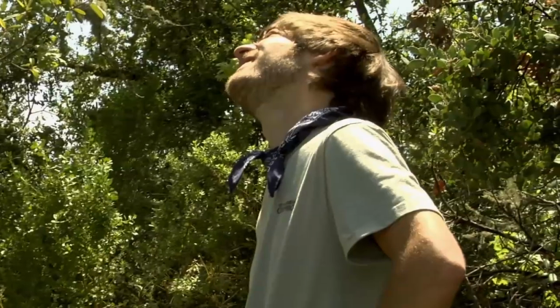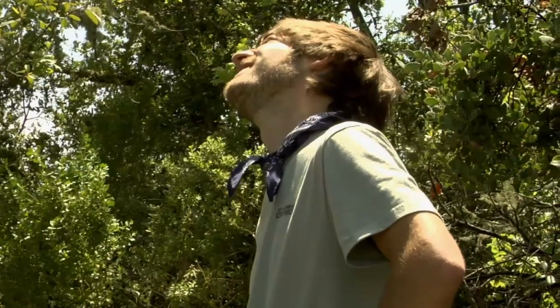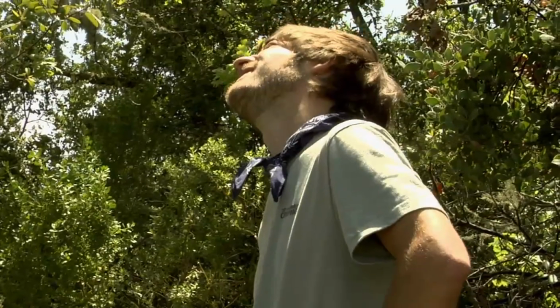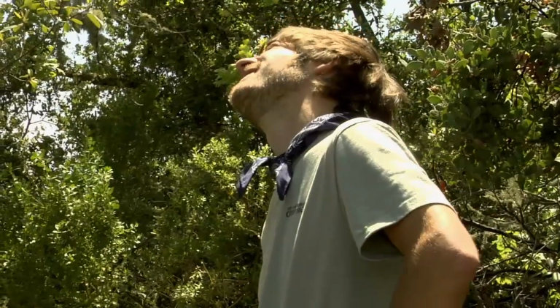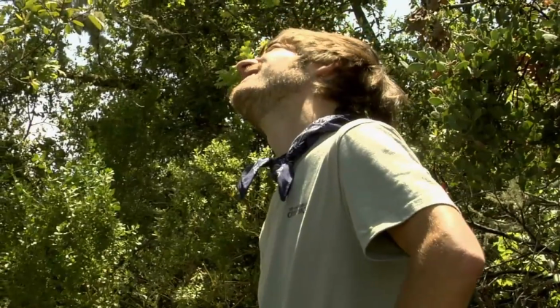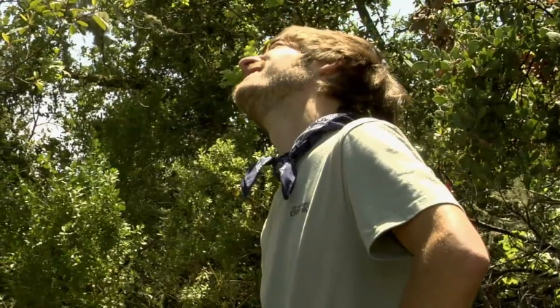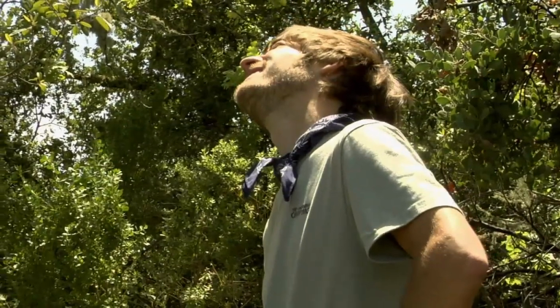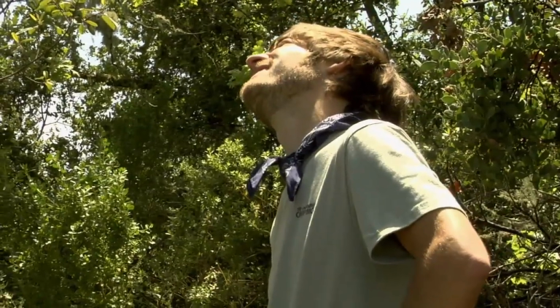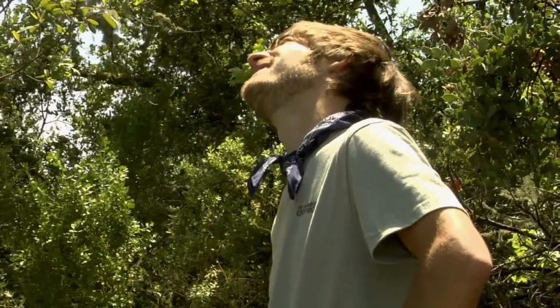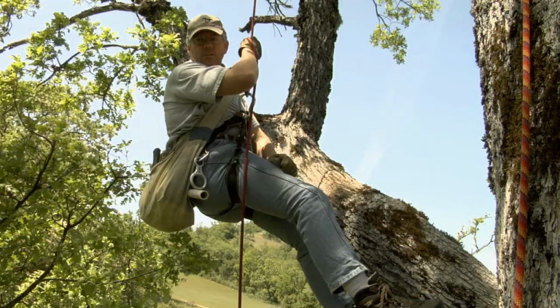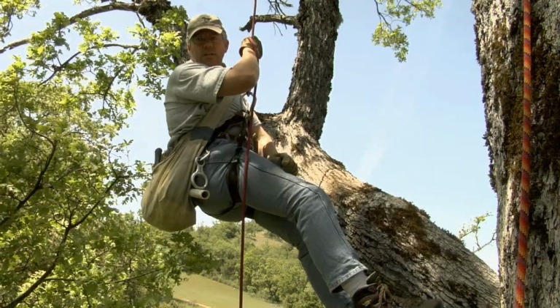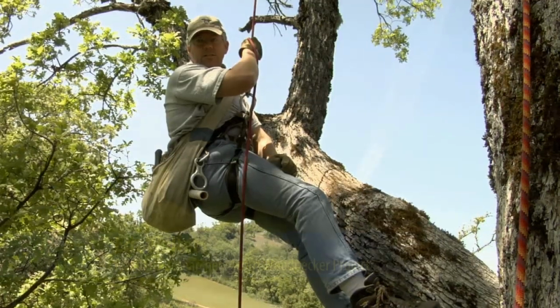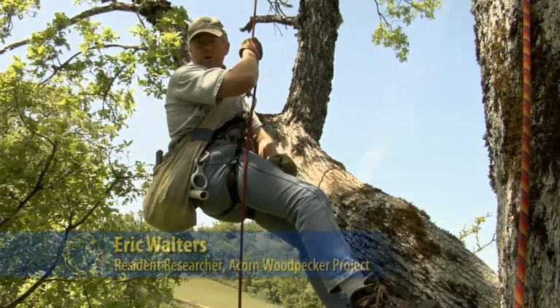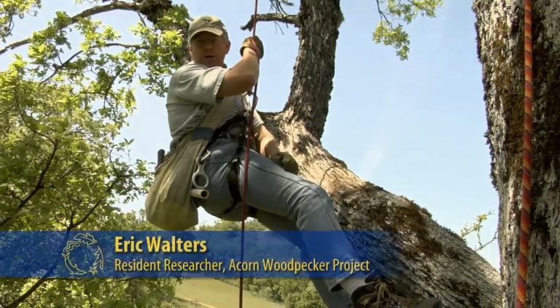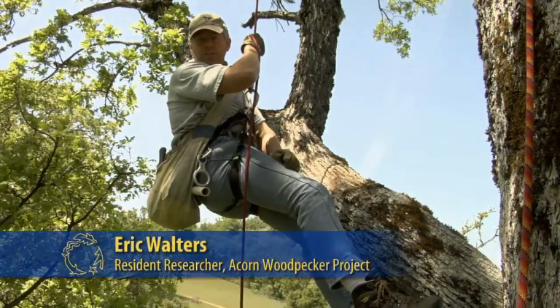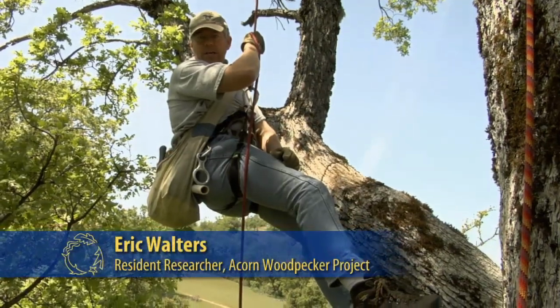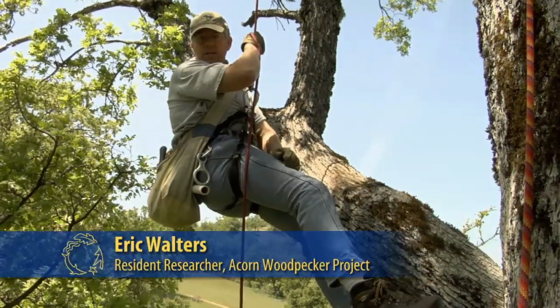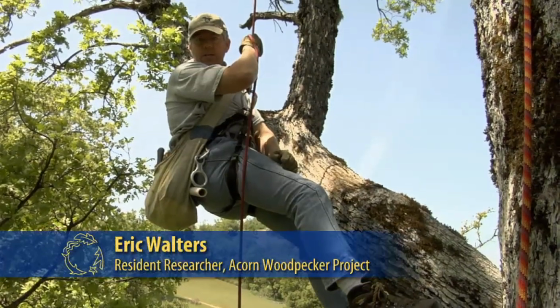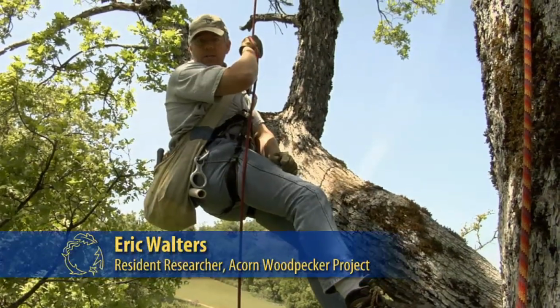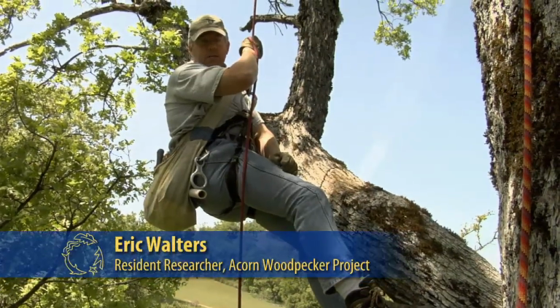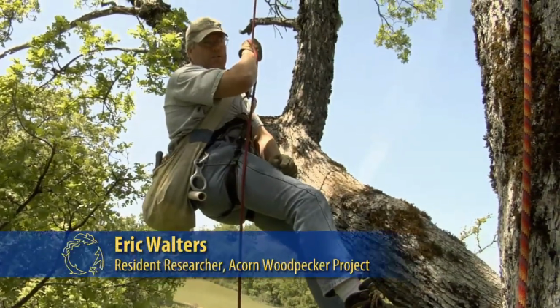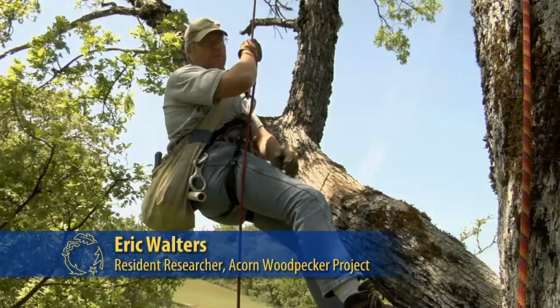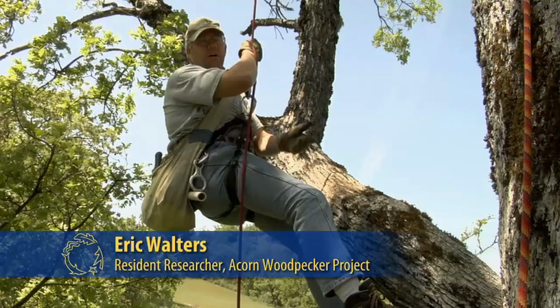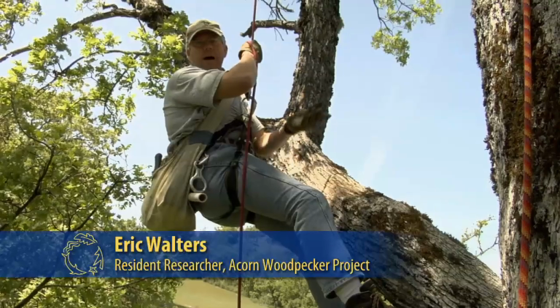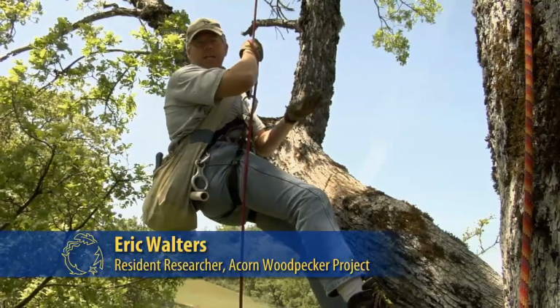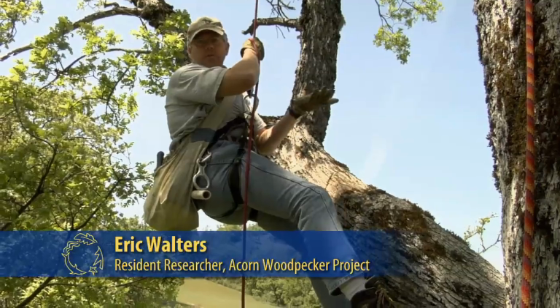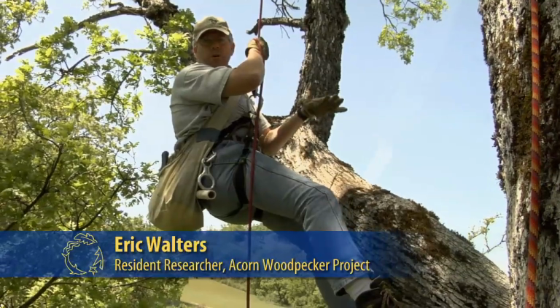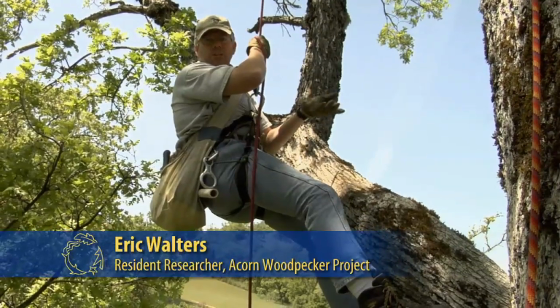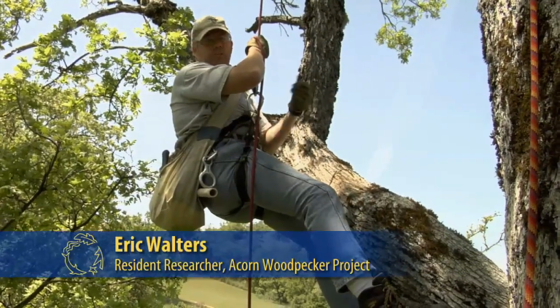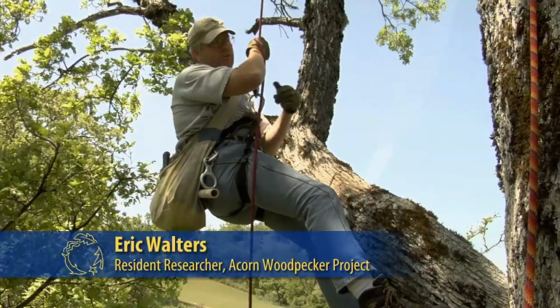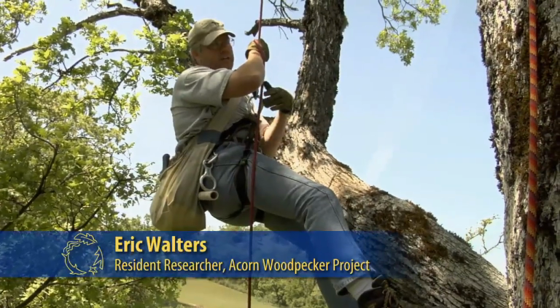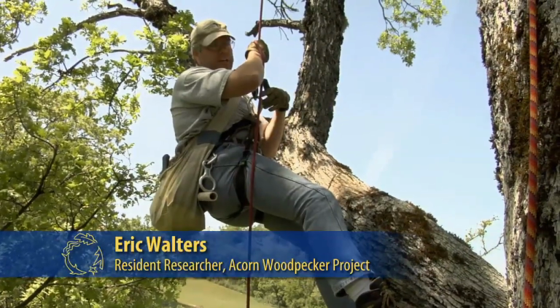I've checked the nest and it looks like there's no eggs today, so I'll have to come back in a few more days and try again.